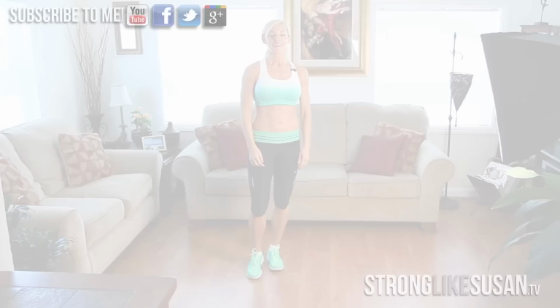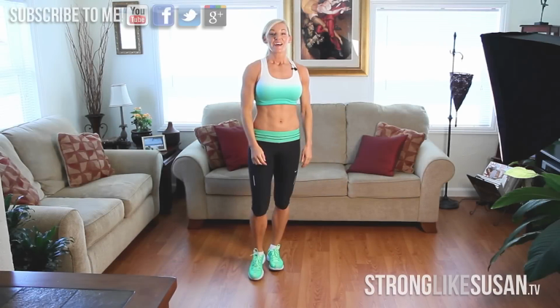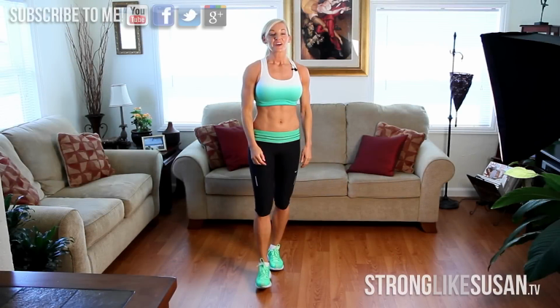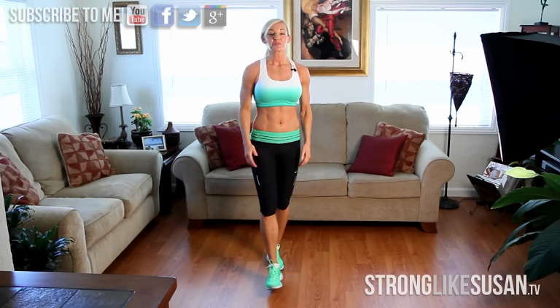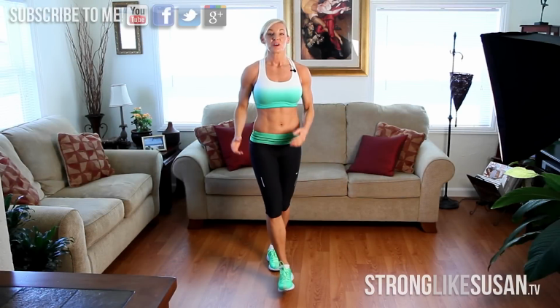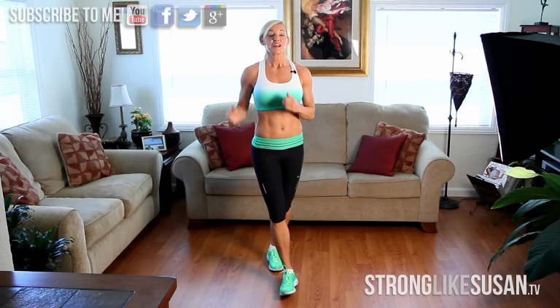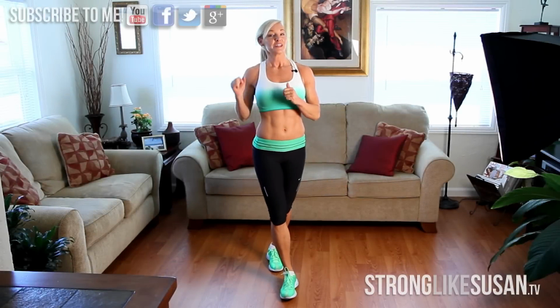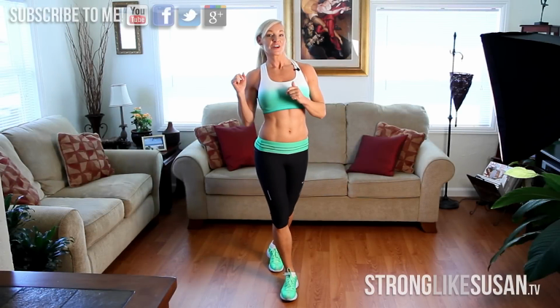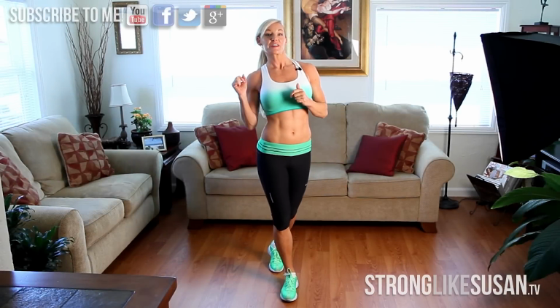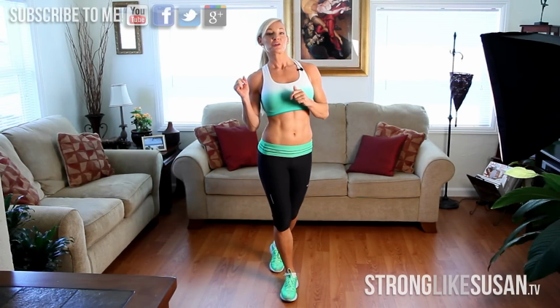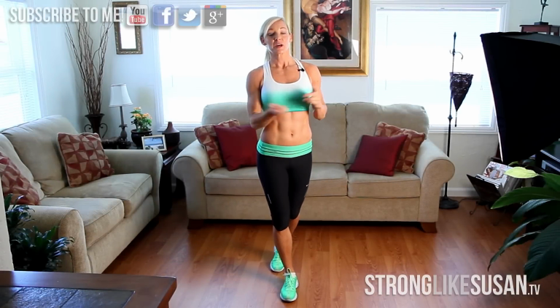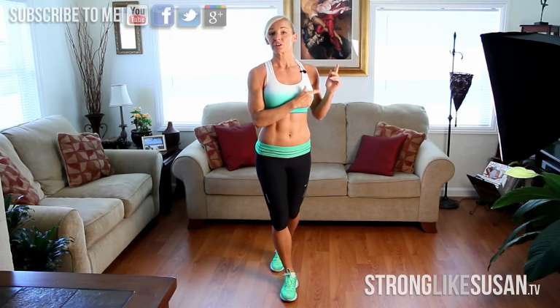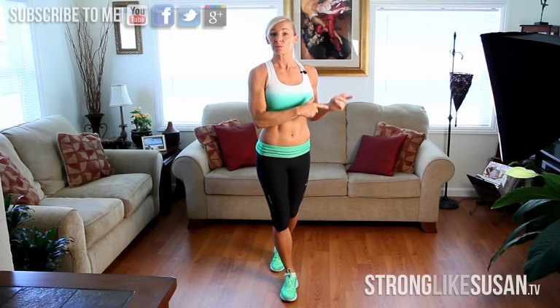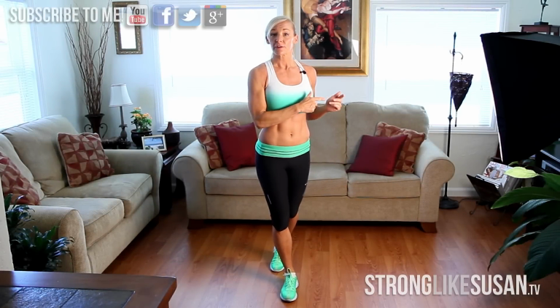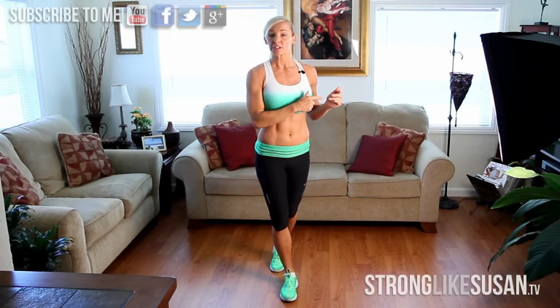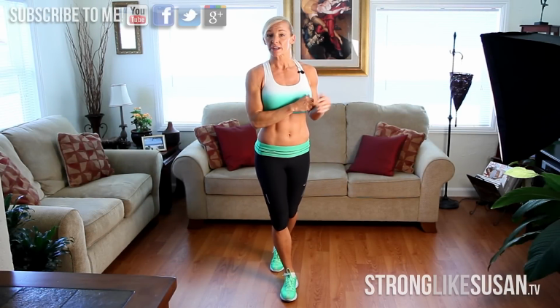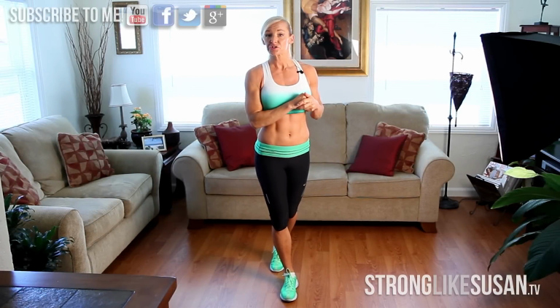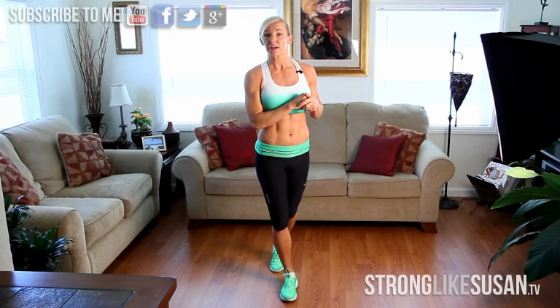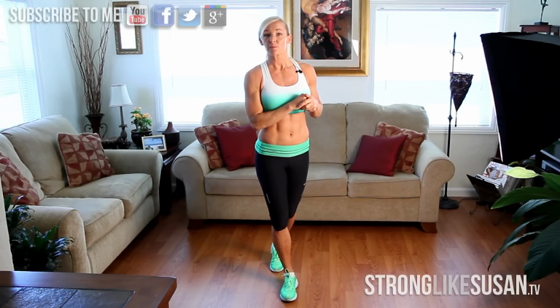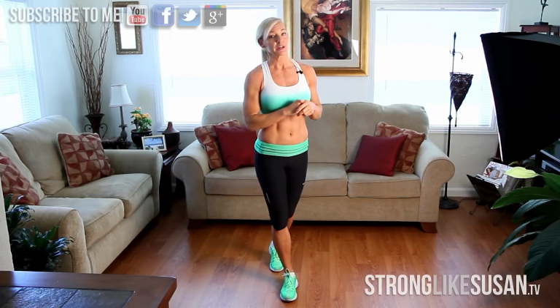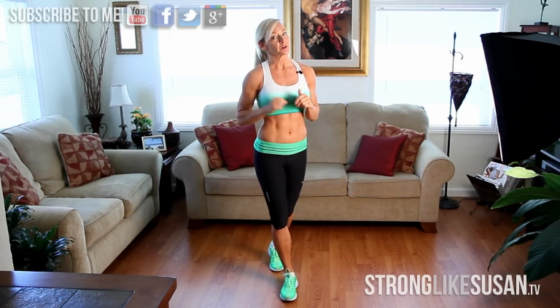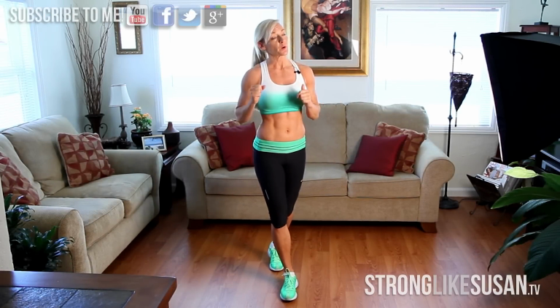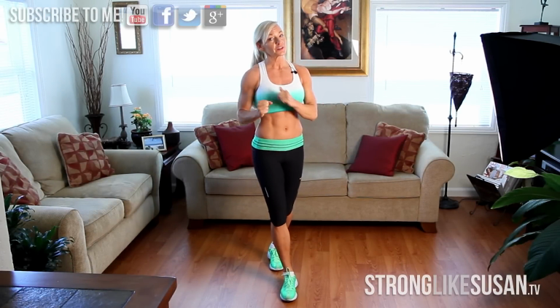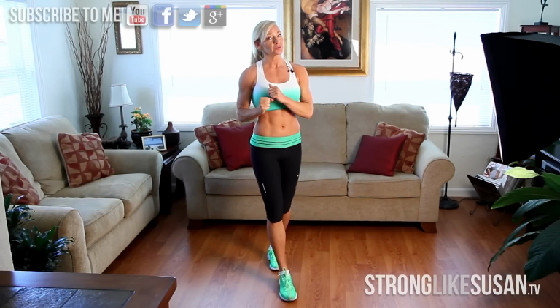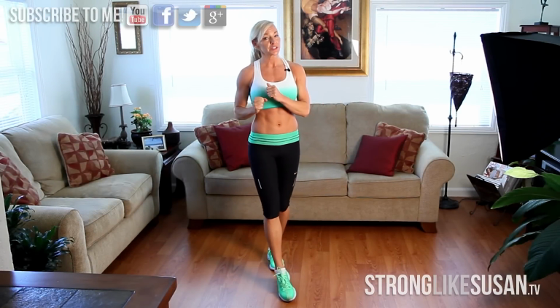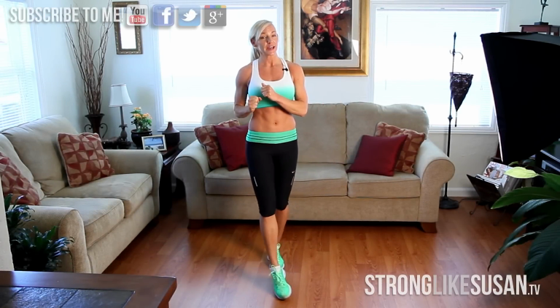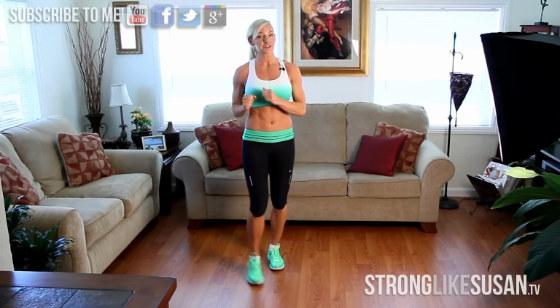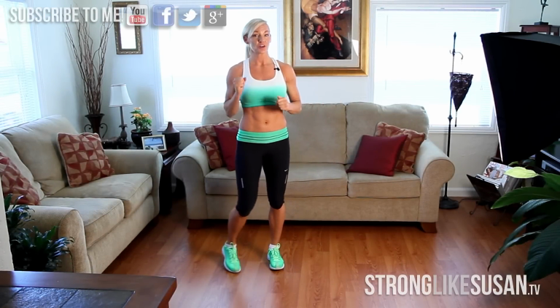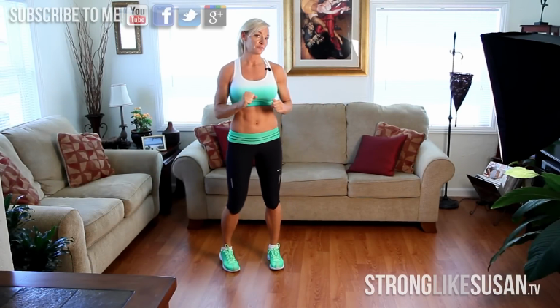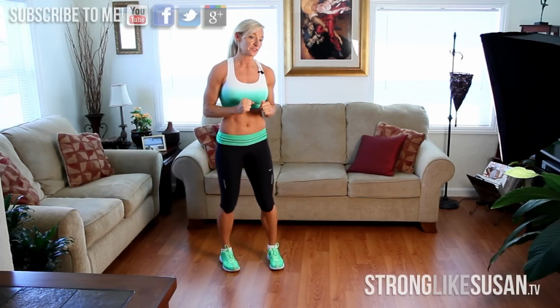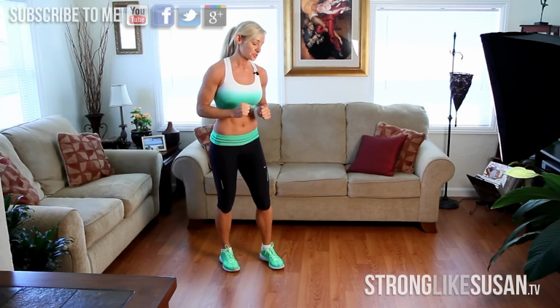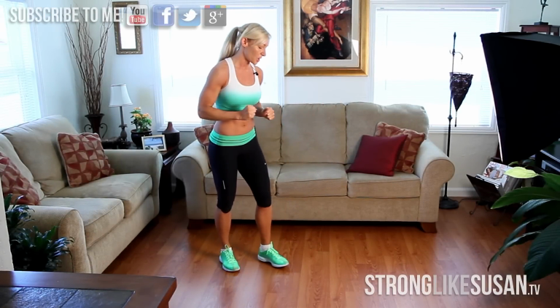Hey guys, we're at day nine. Hope you had a good recovery day yesterday. We're going to get right into it today. Start off nice and strong.